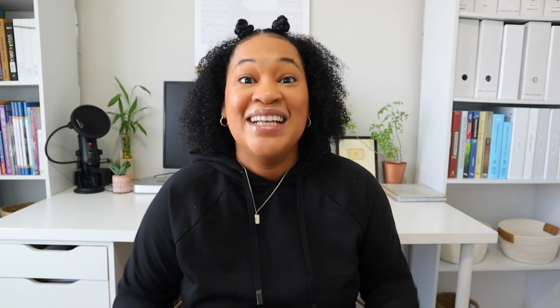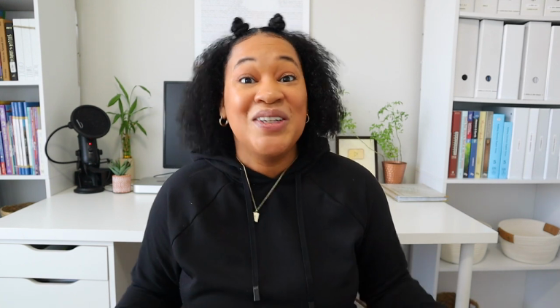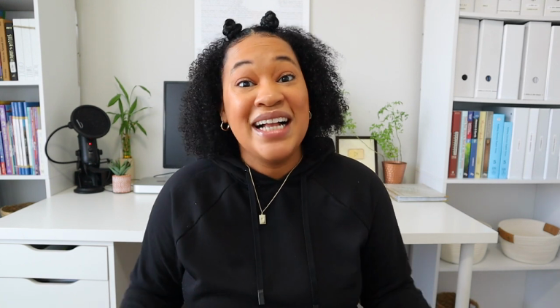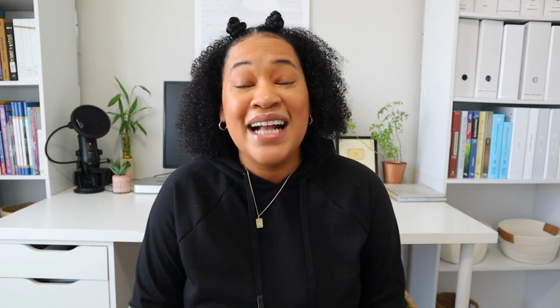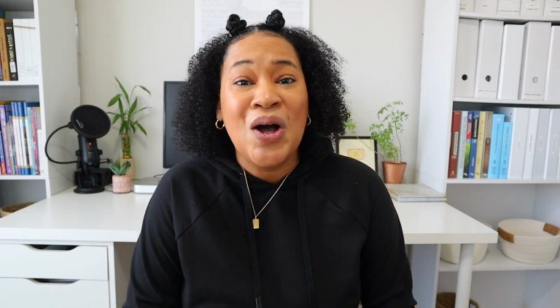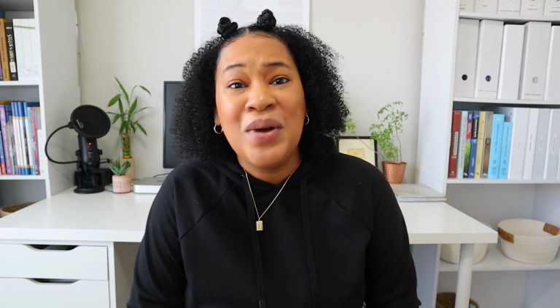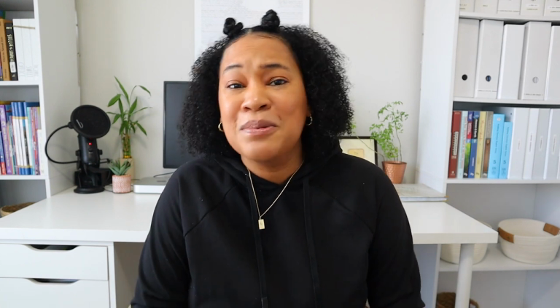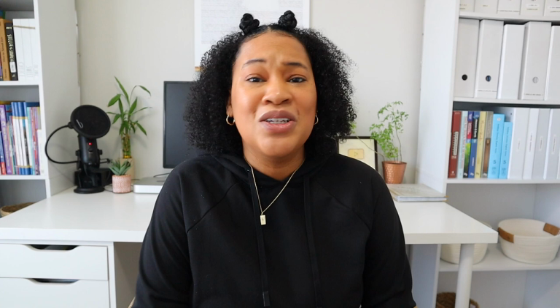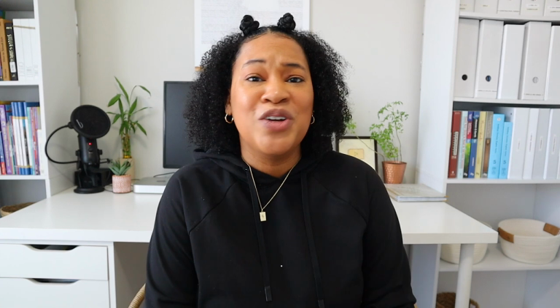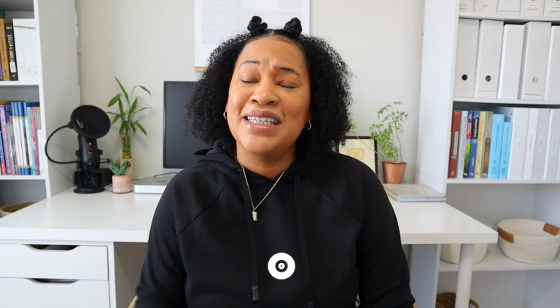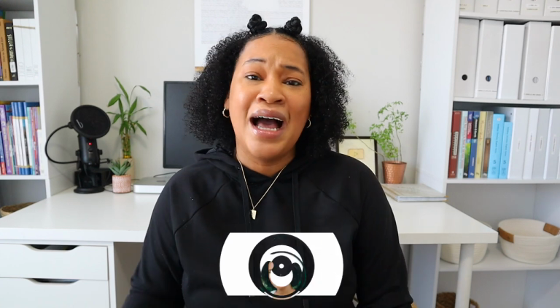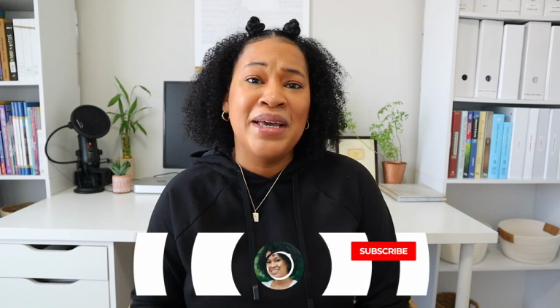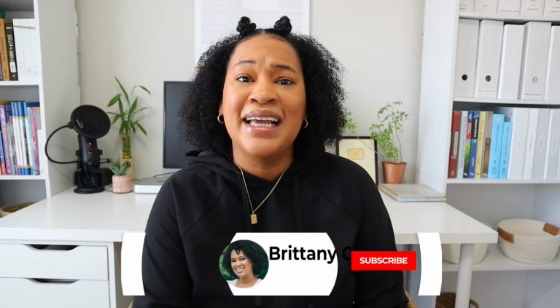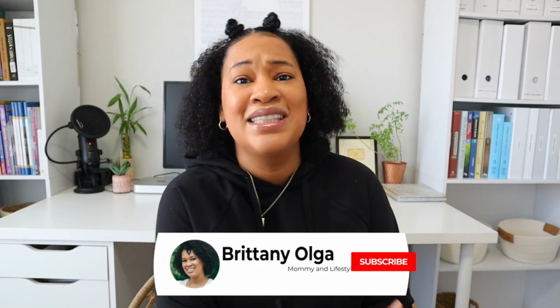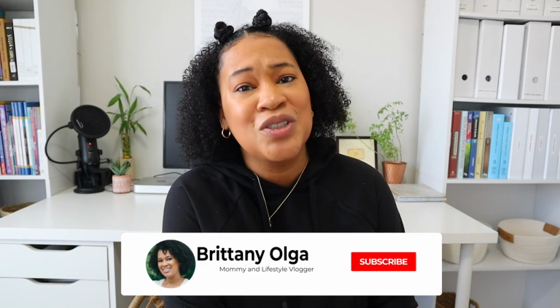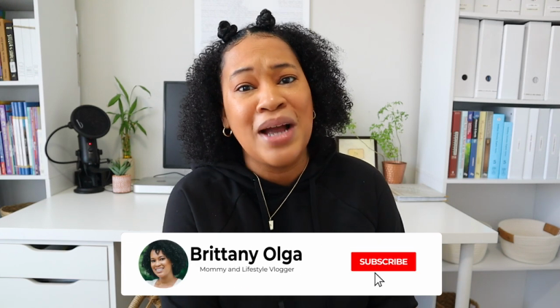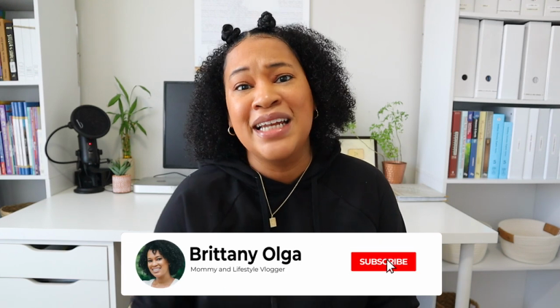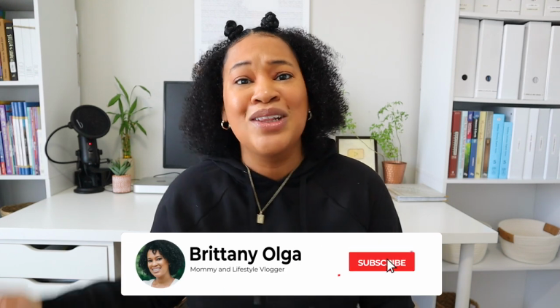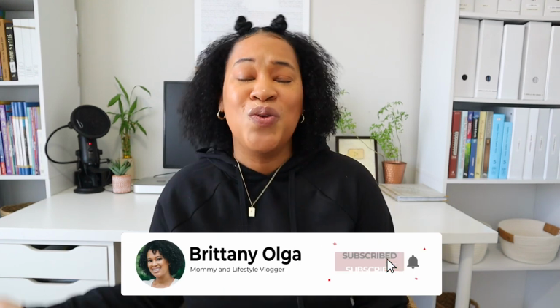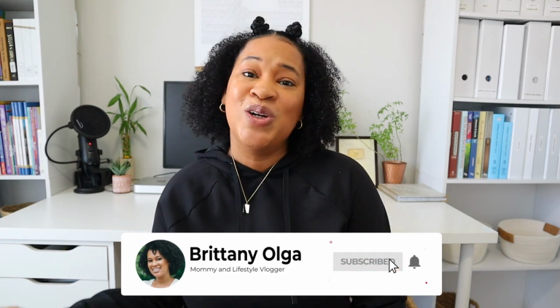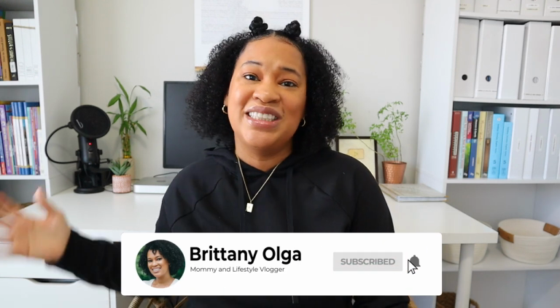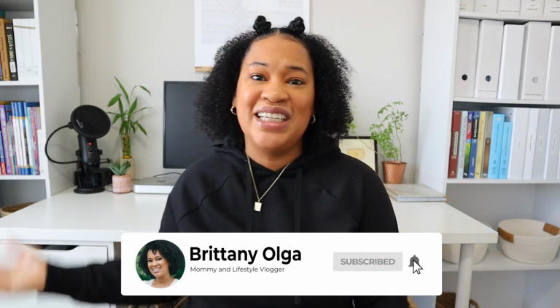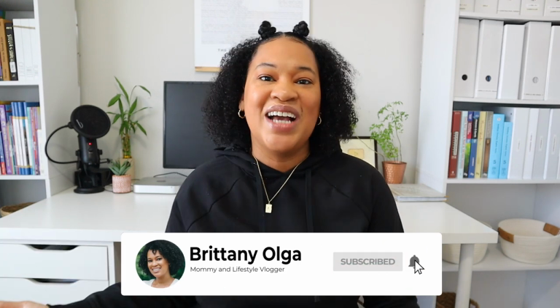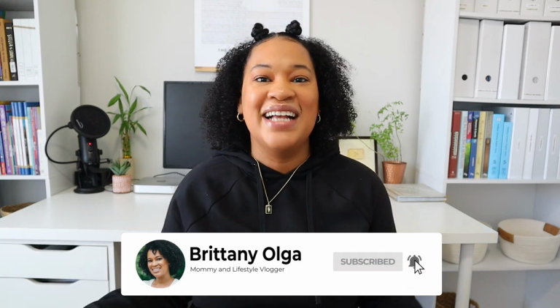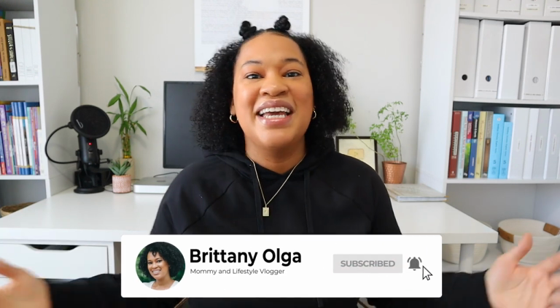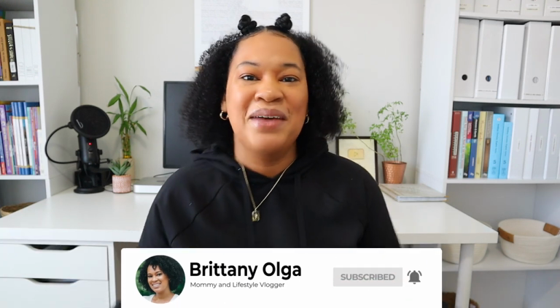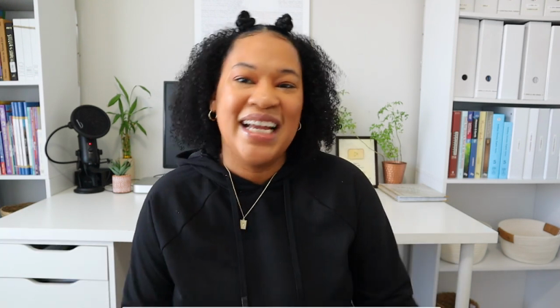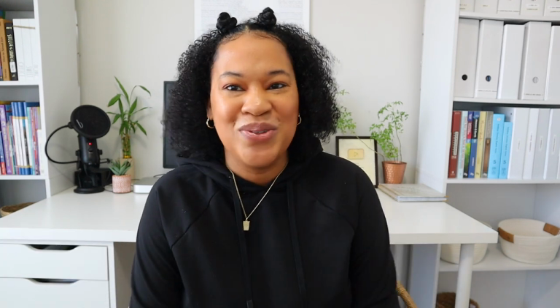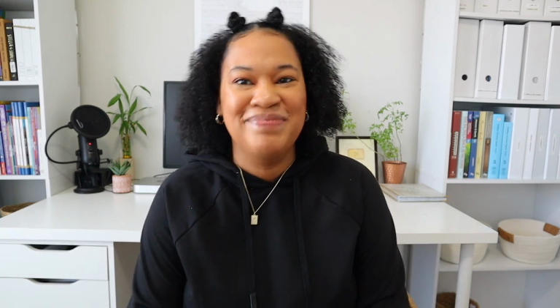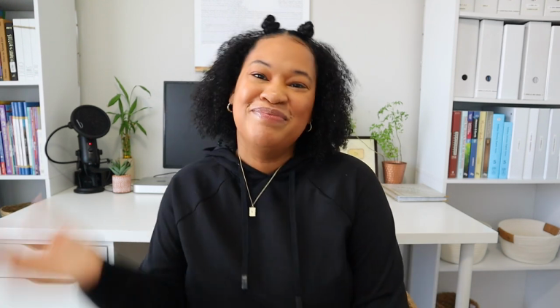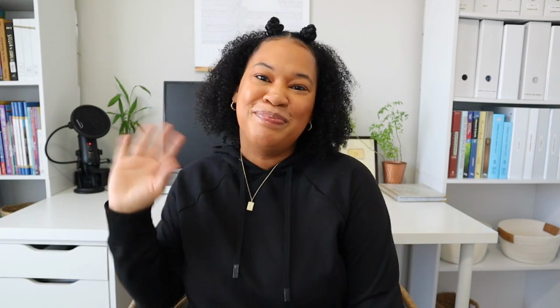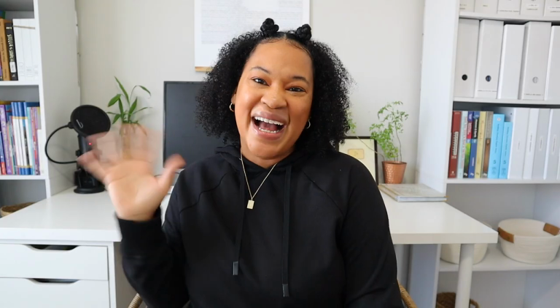As always, please don't forget to comment, like, and subscribe, and I look forward to seeing you guys in my next one. Bye!